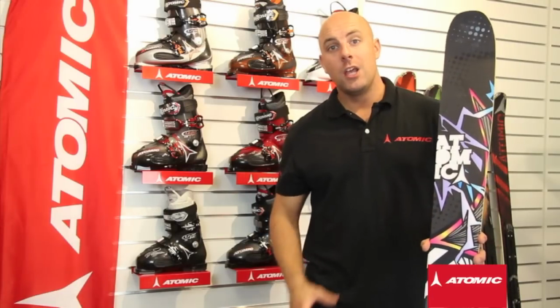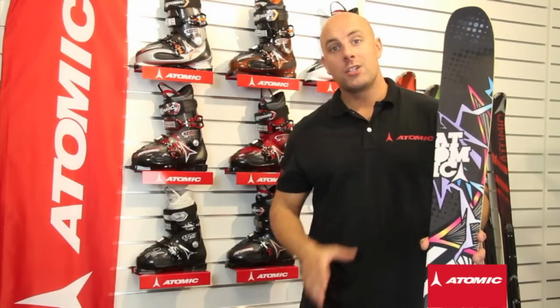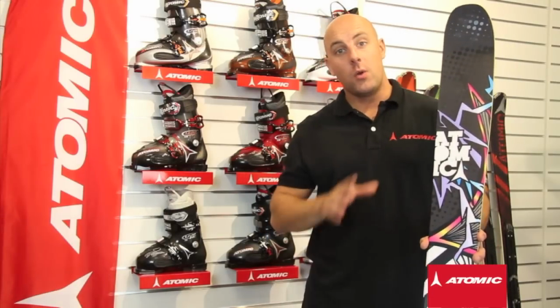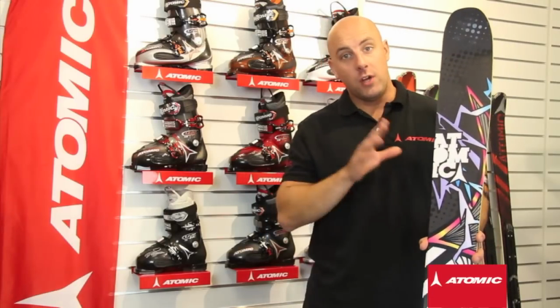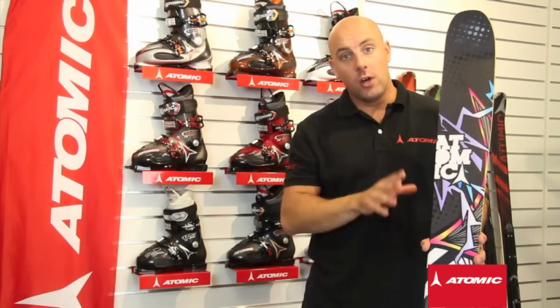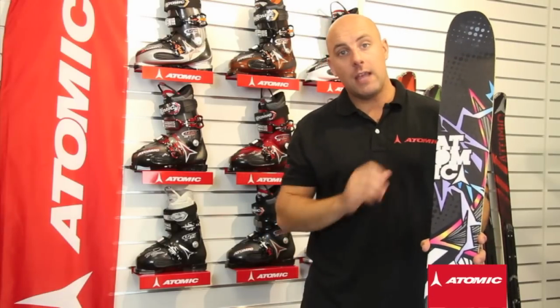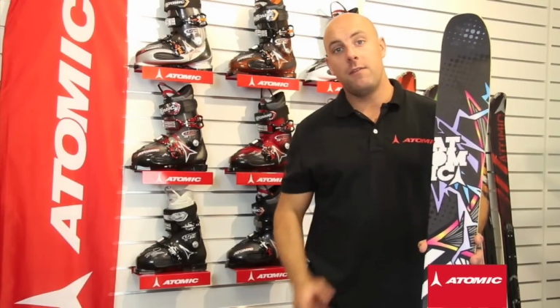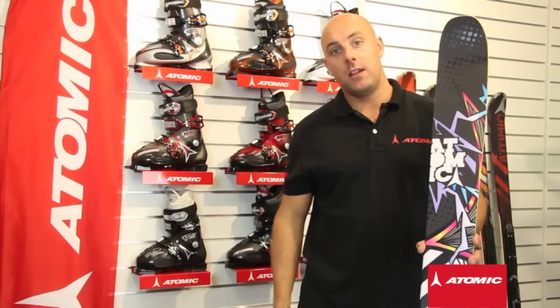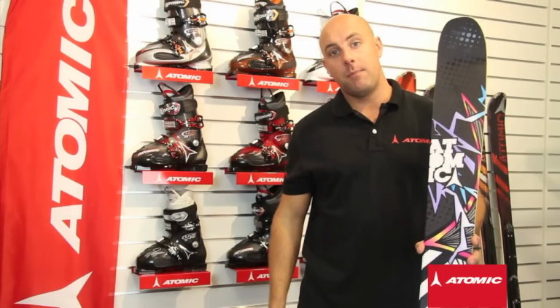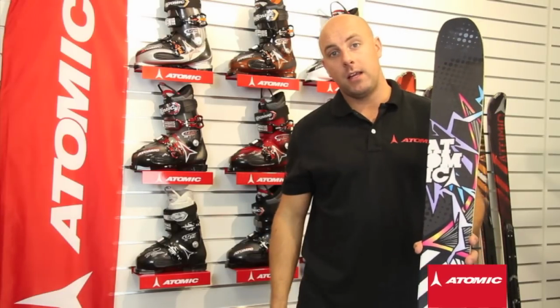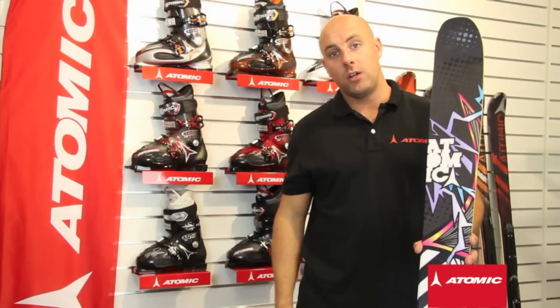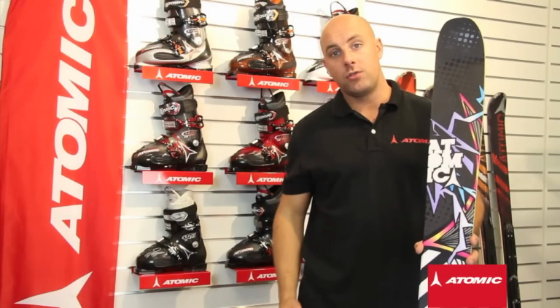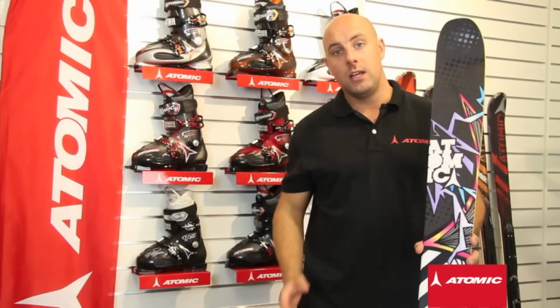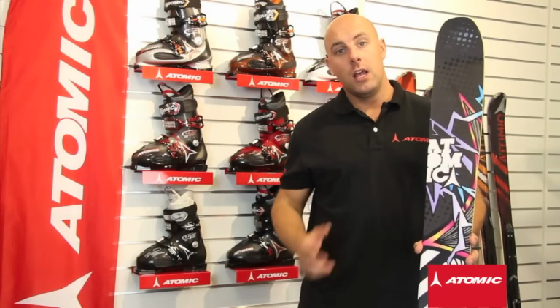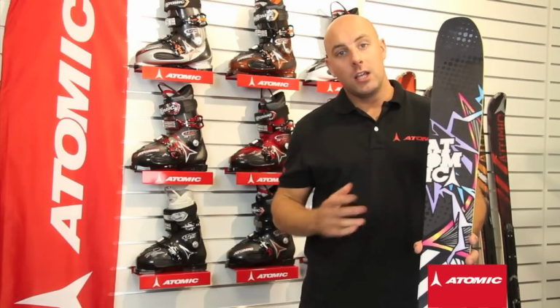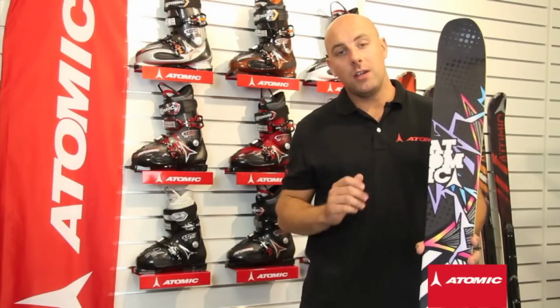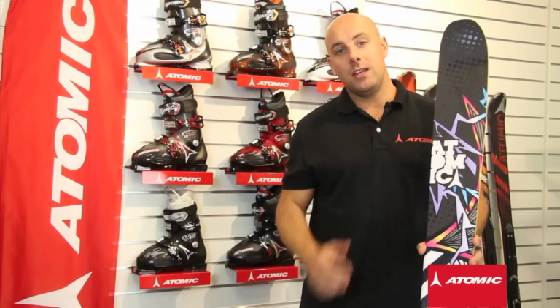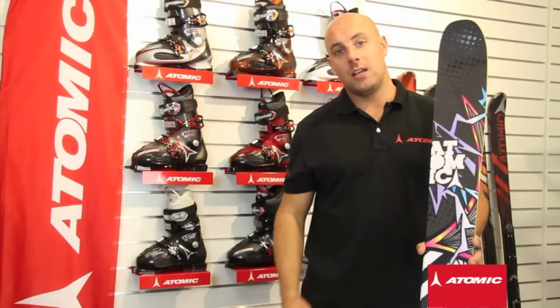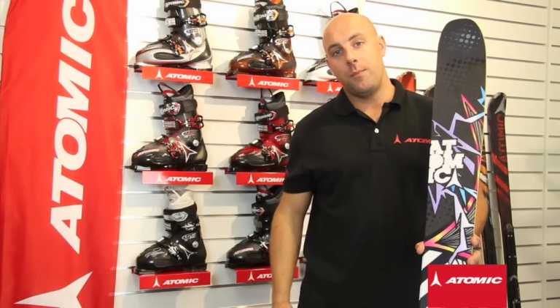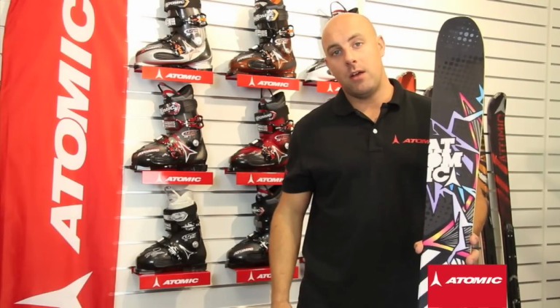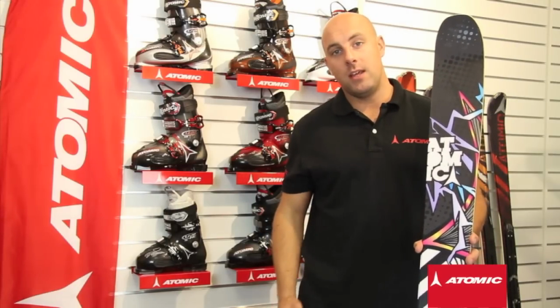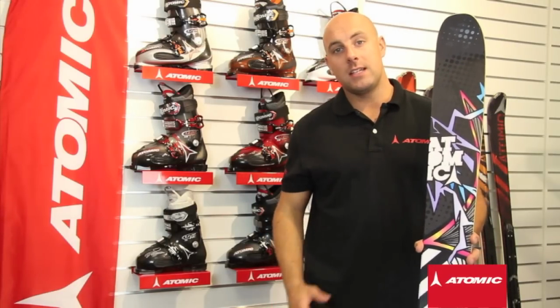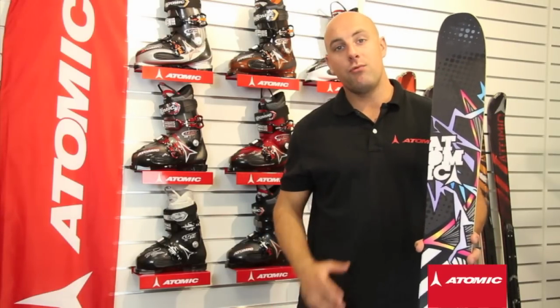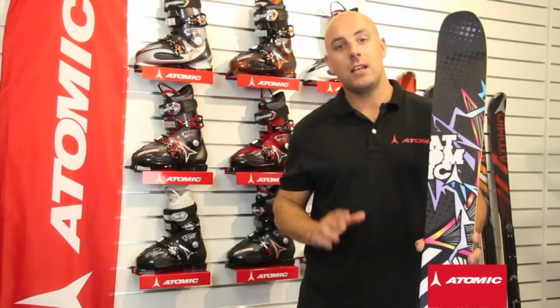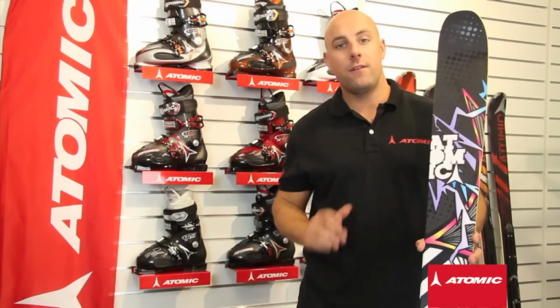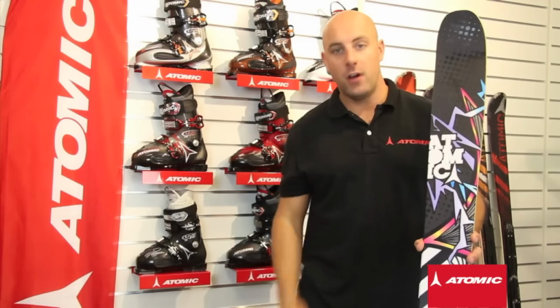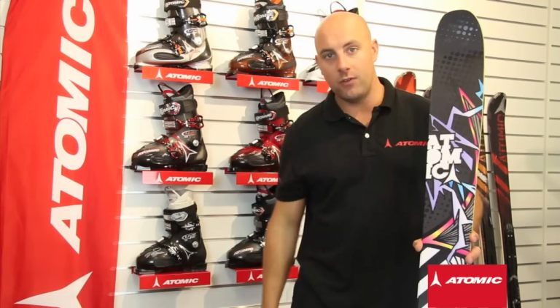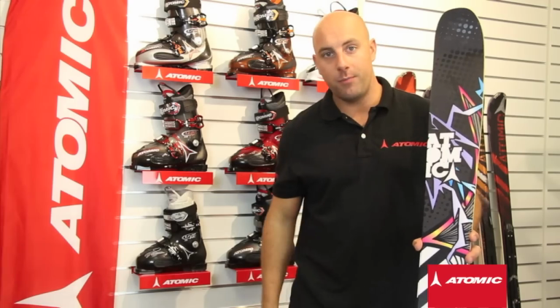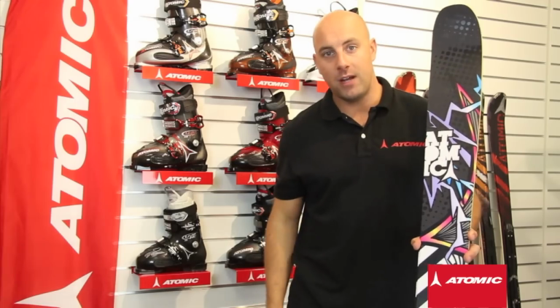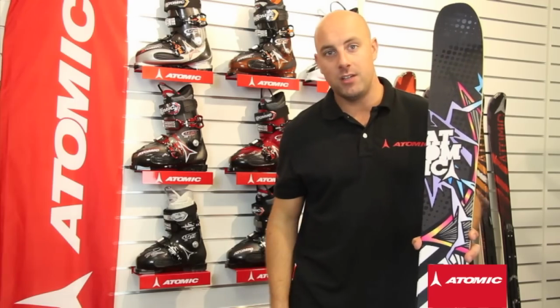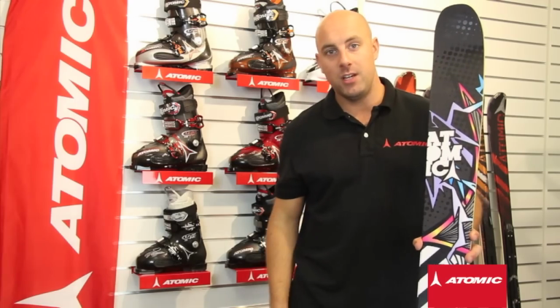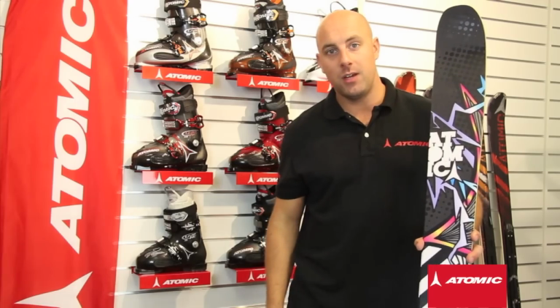So if you like having fun in the backcountry, go and get yourself a pair. They retail at £500 in the UK.